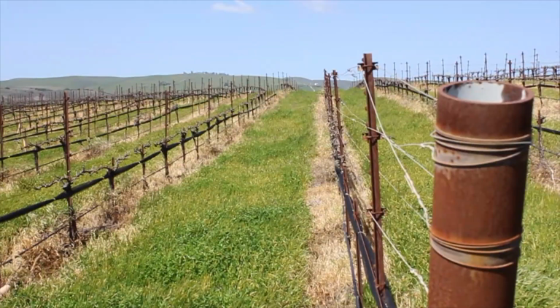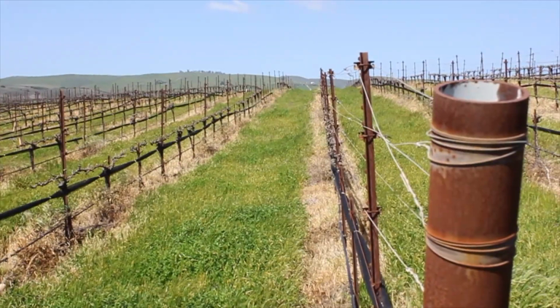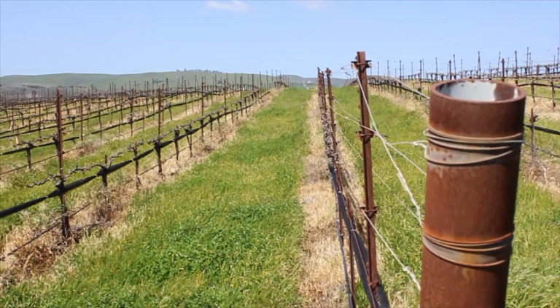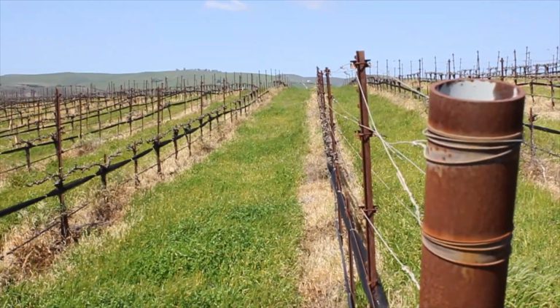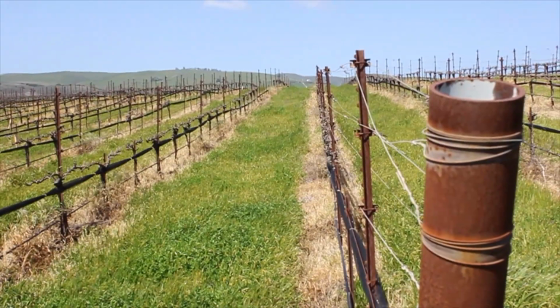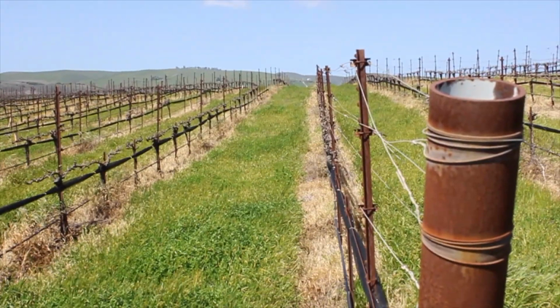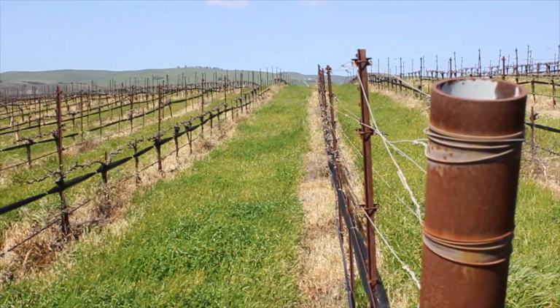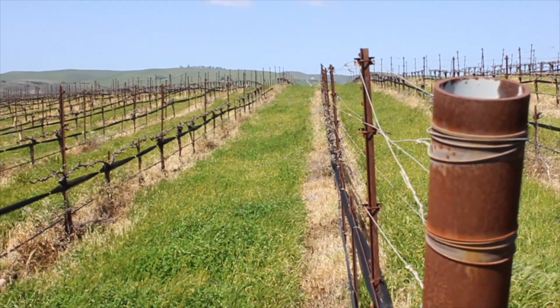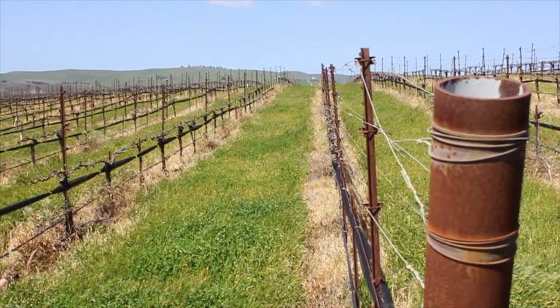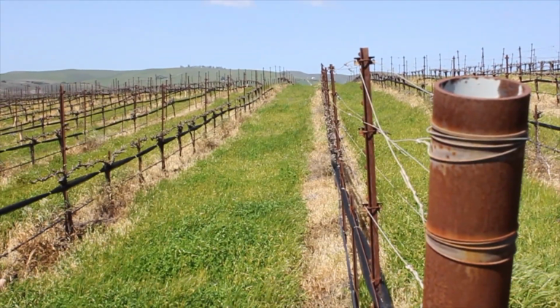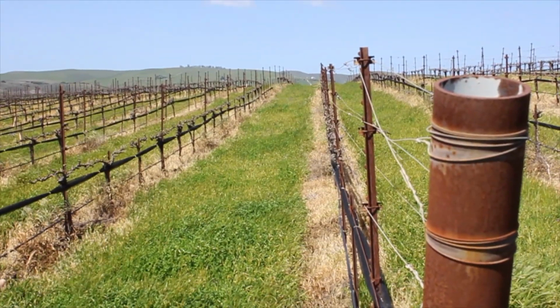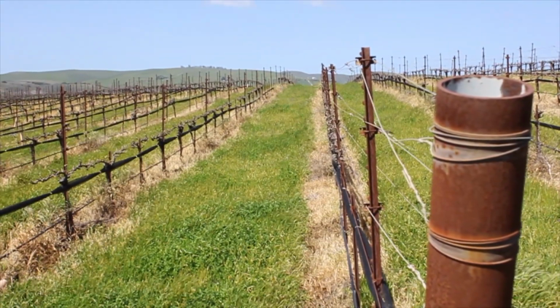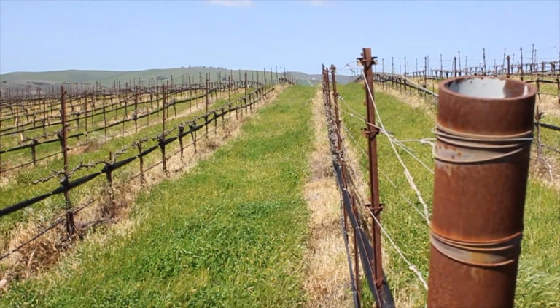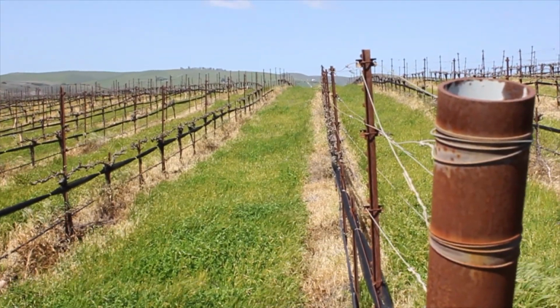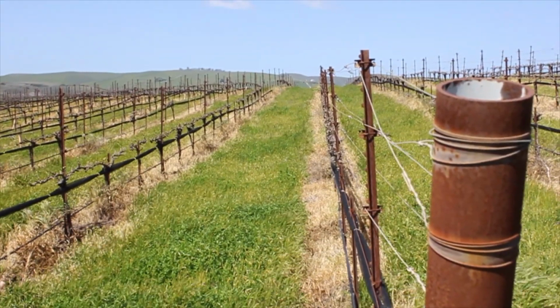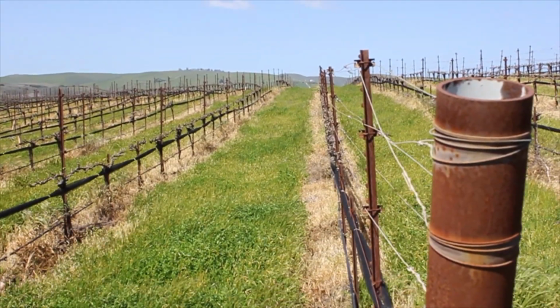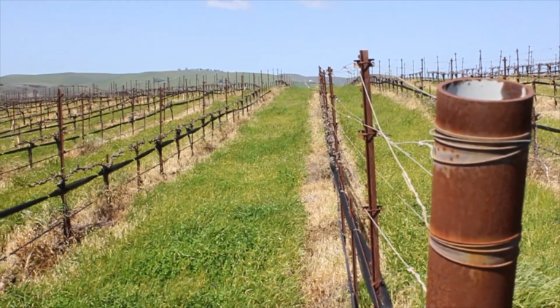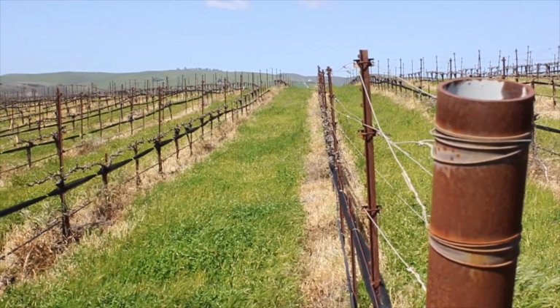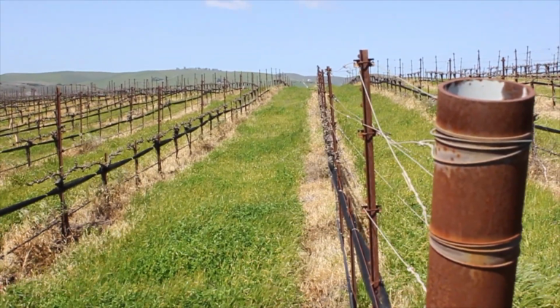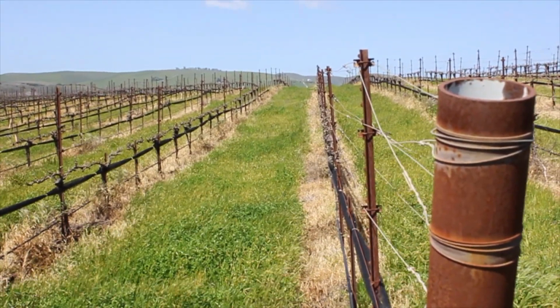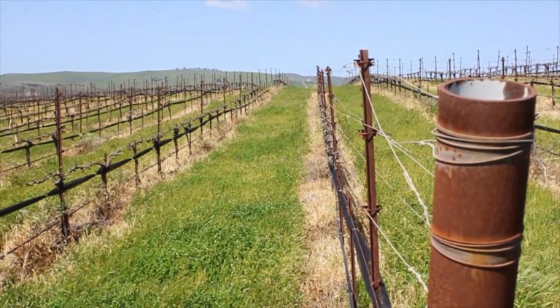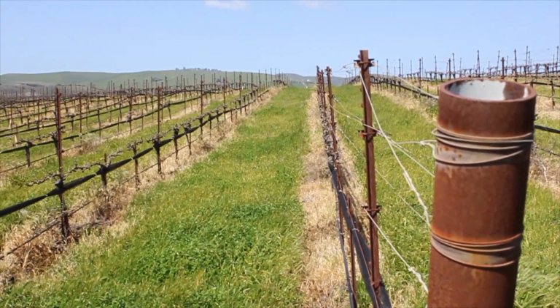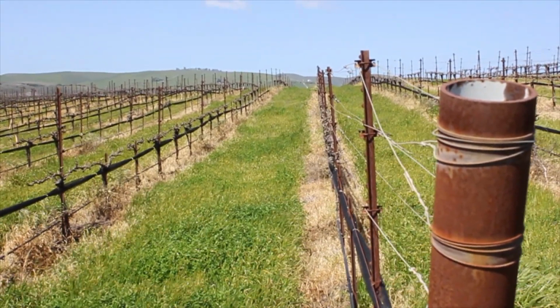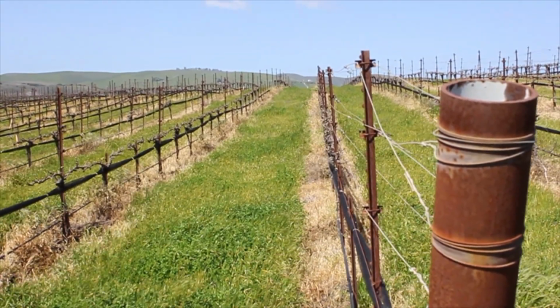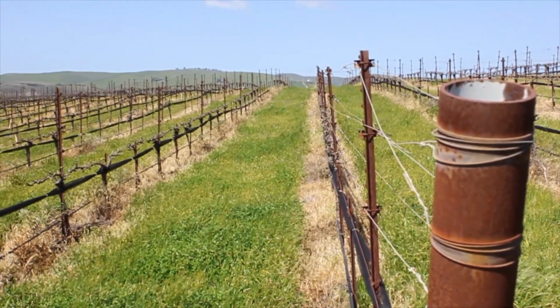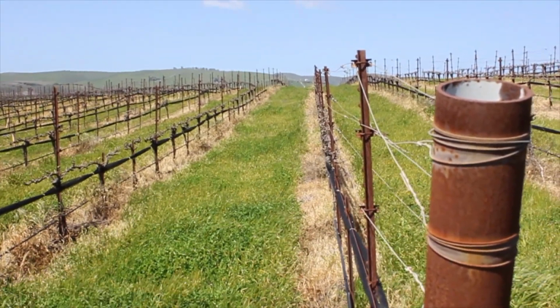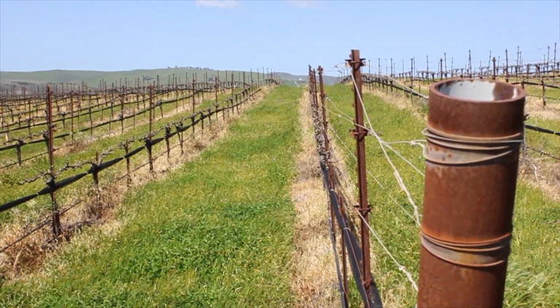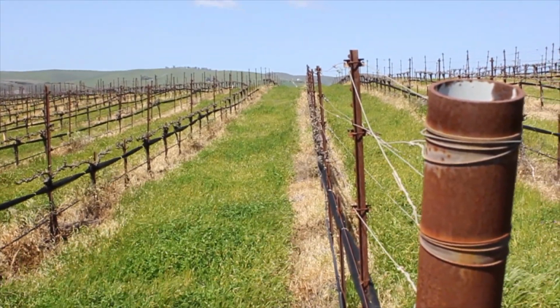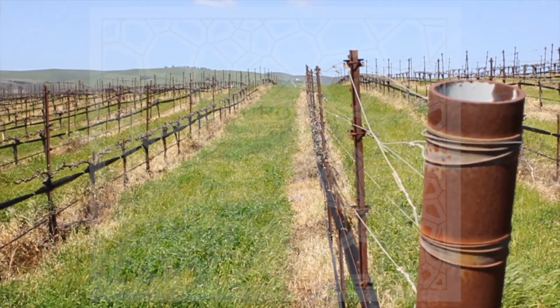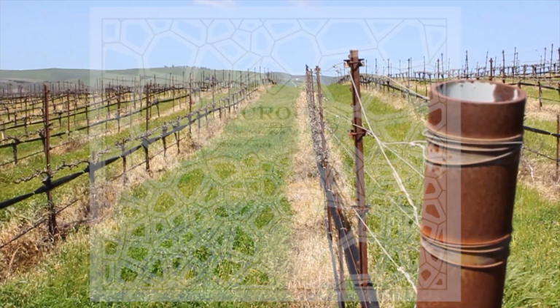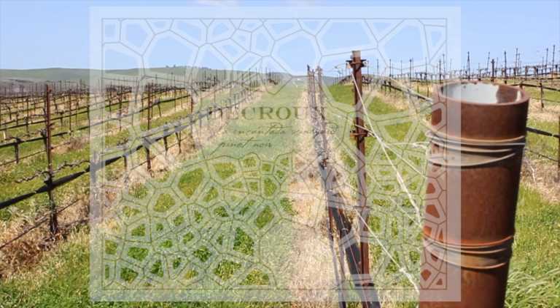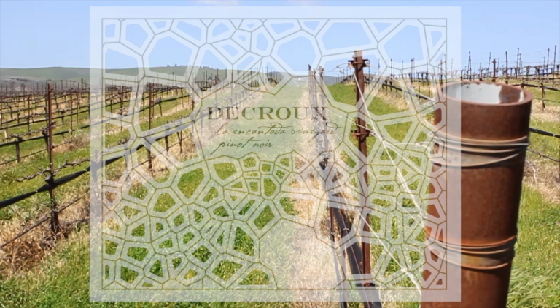So that's La Enquintada Vineyard — one of my absolute favorites to work with. Enjoy!